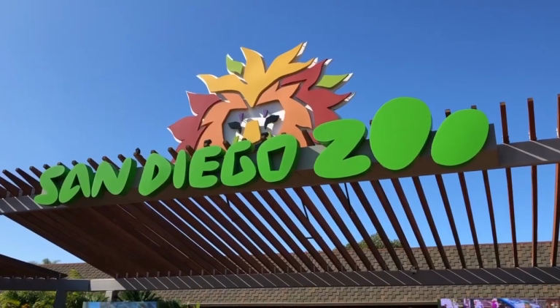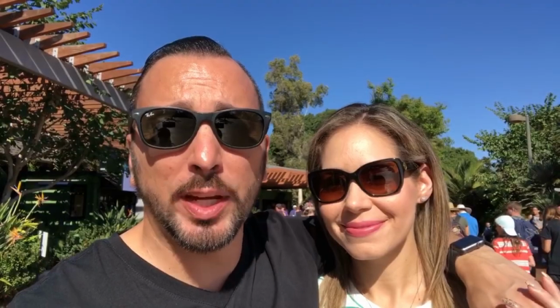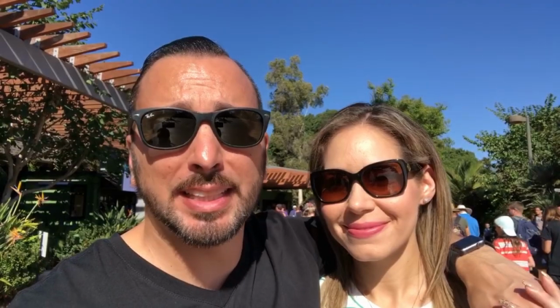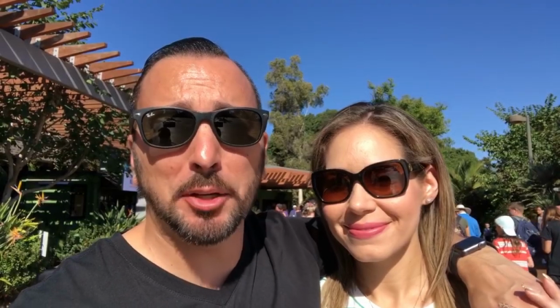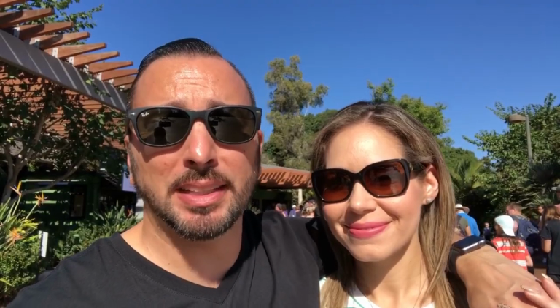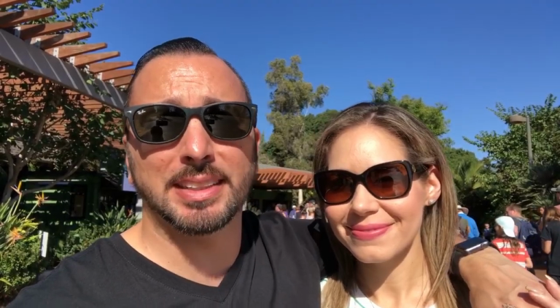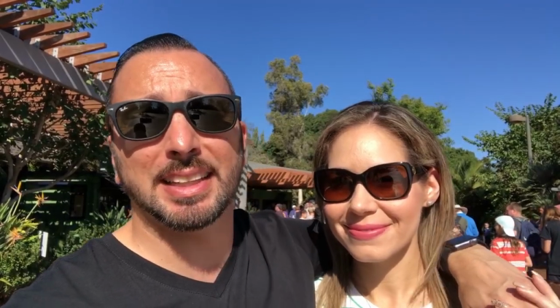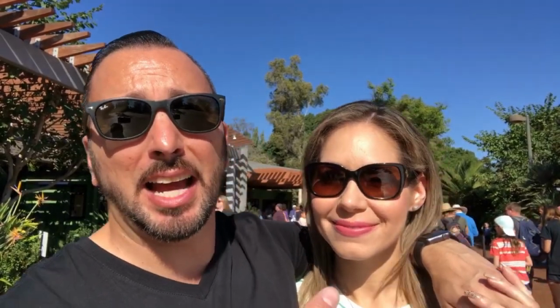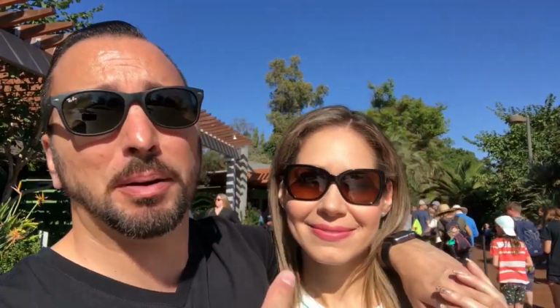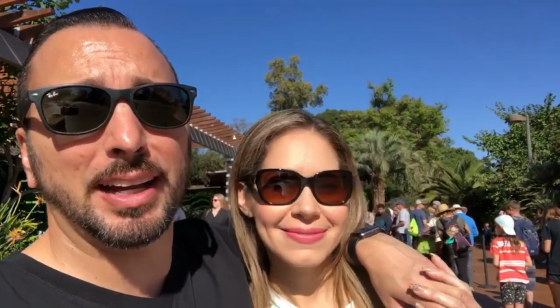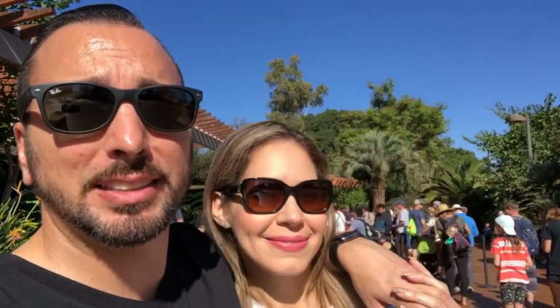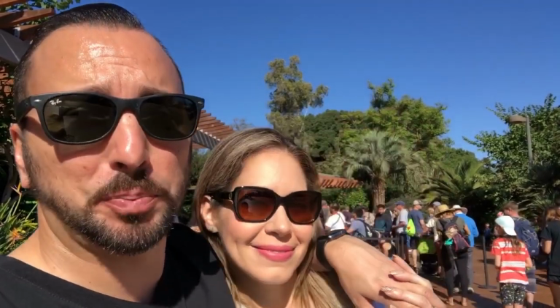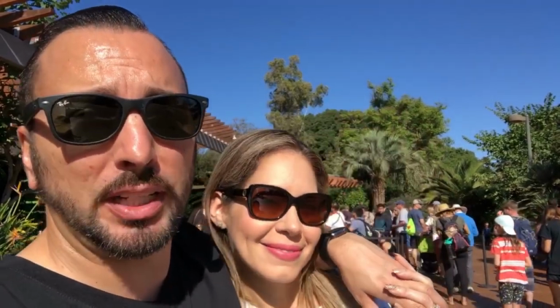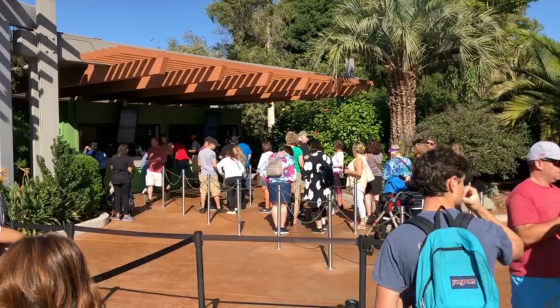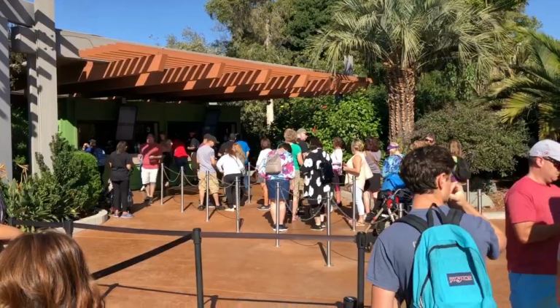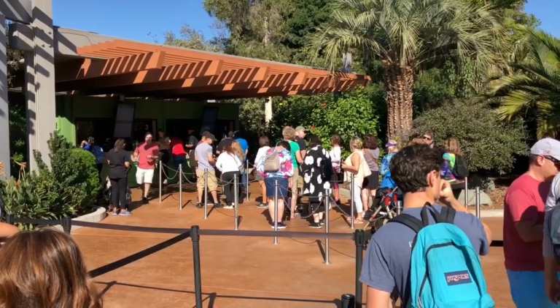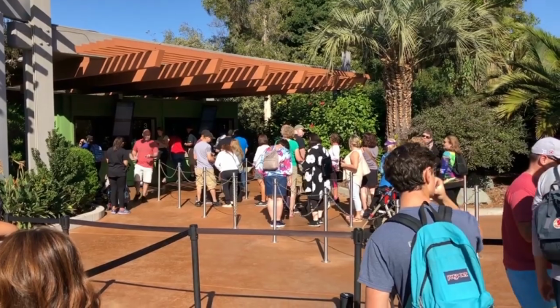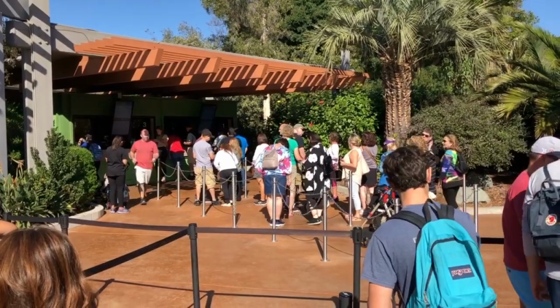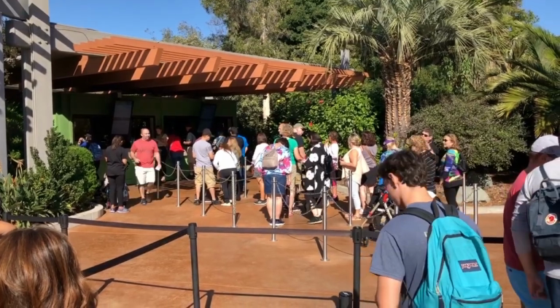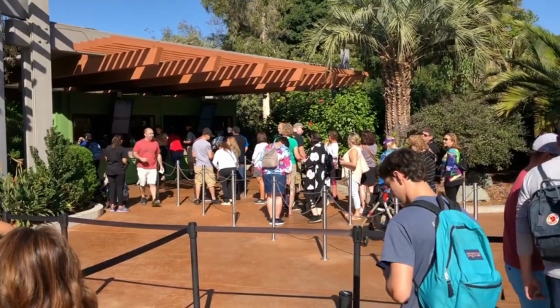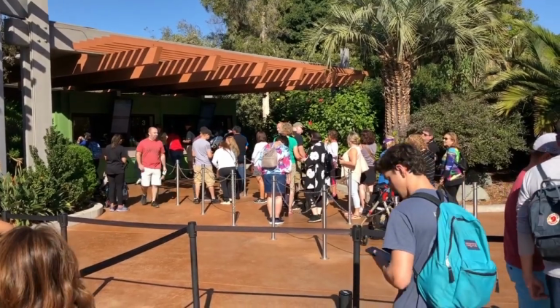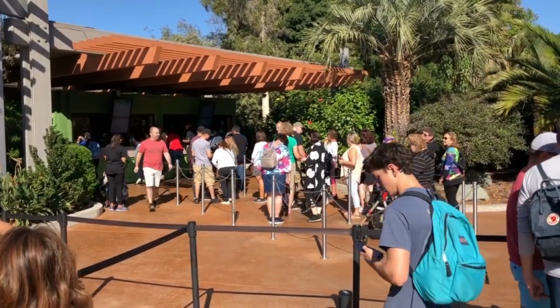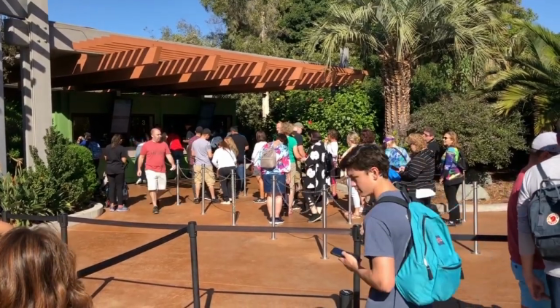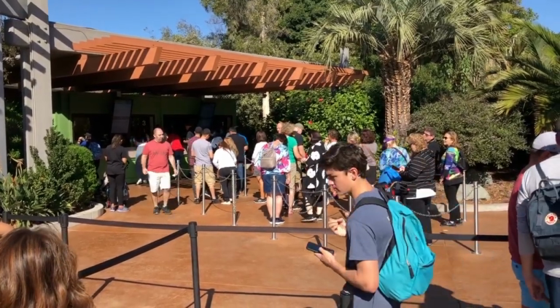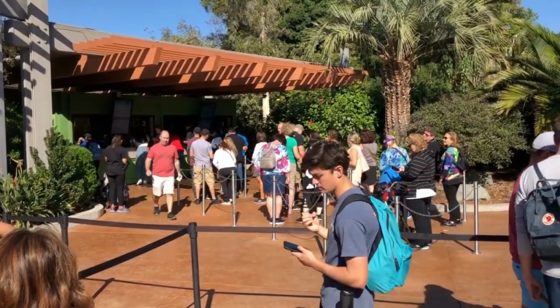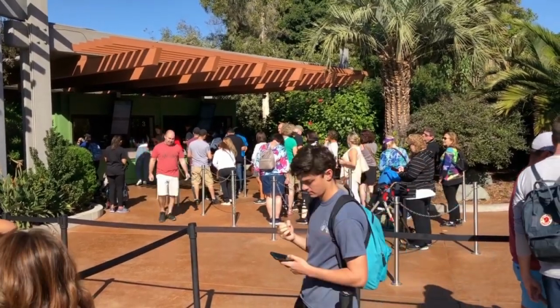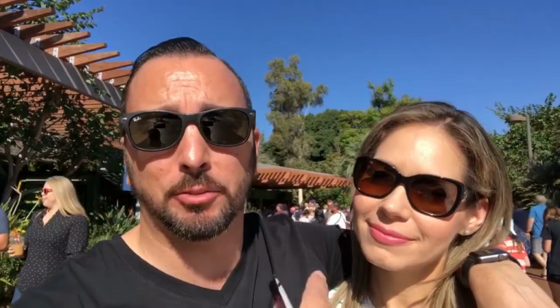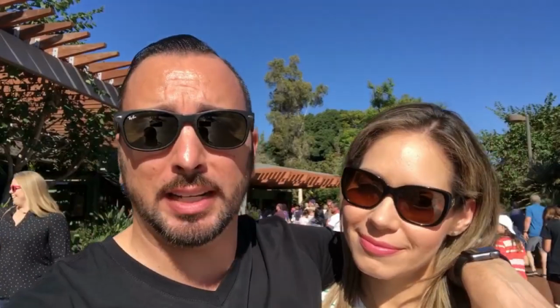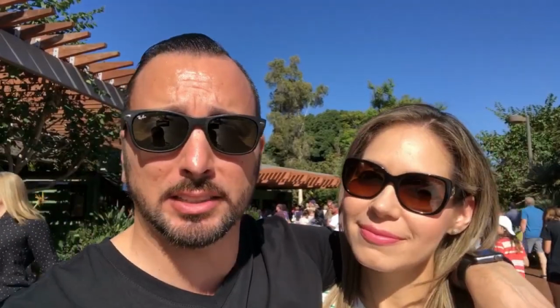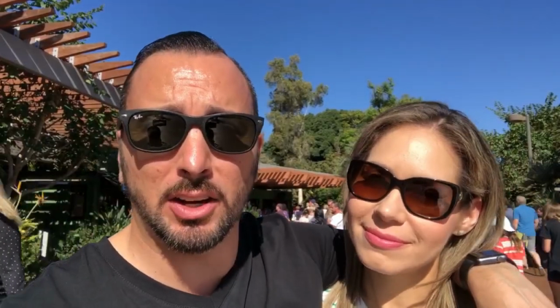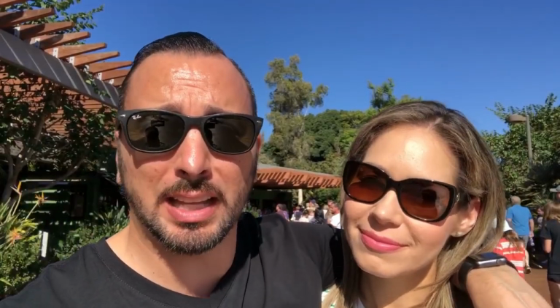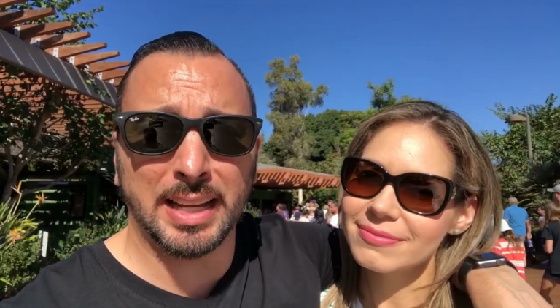Quick tip: look at the line behind us, it's pretty long. You guys could buy the tickets online instead of waiting in this long line.